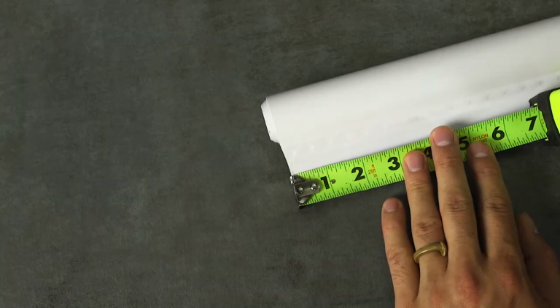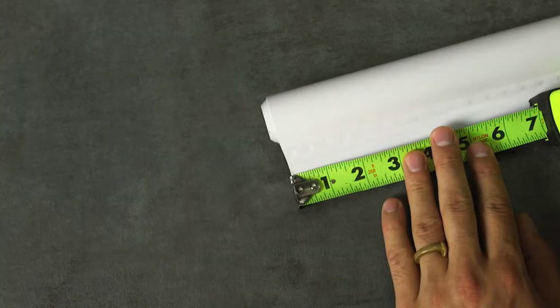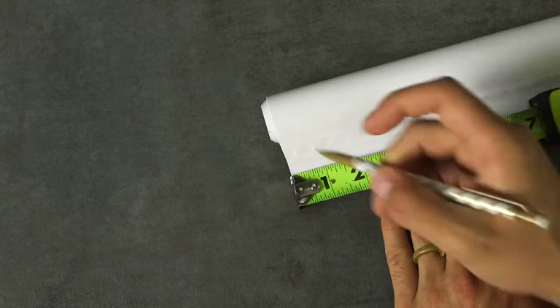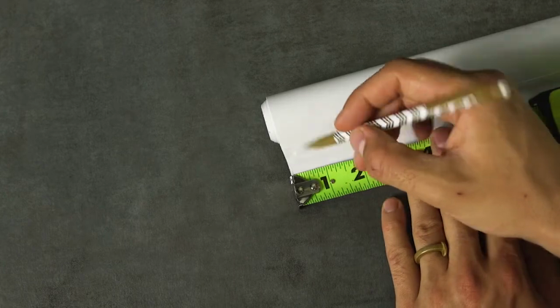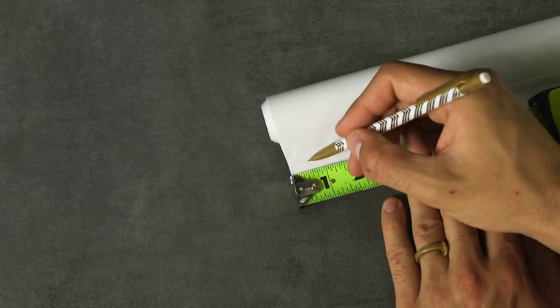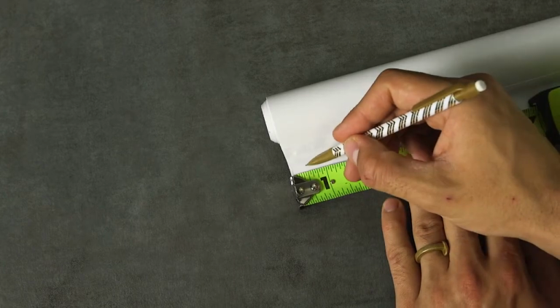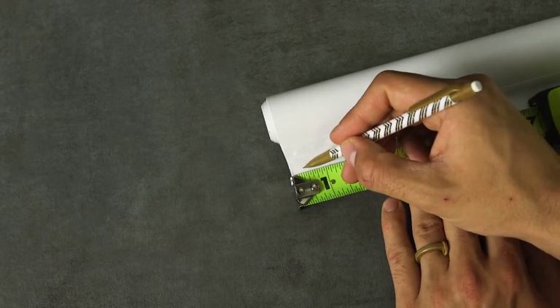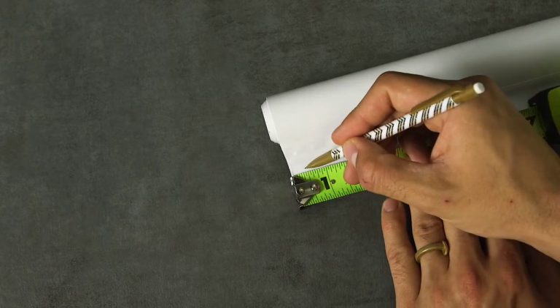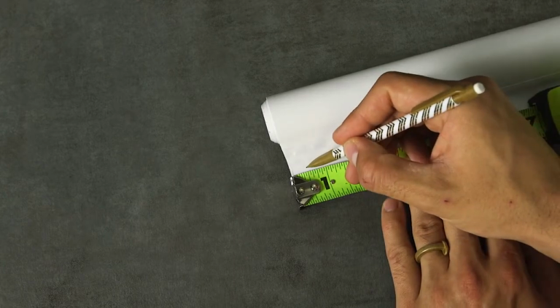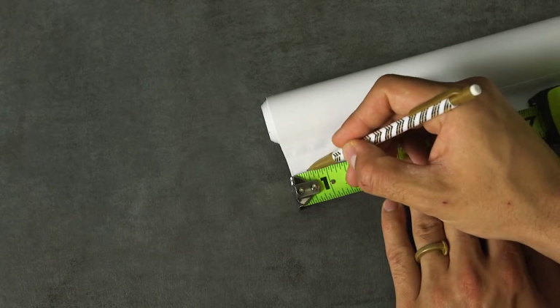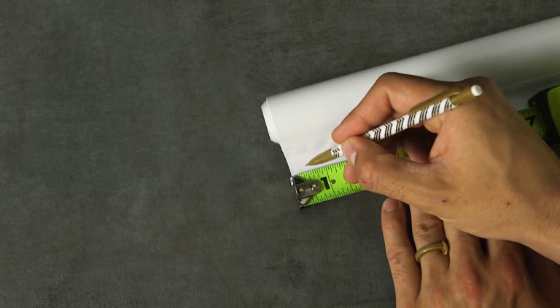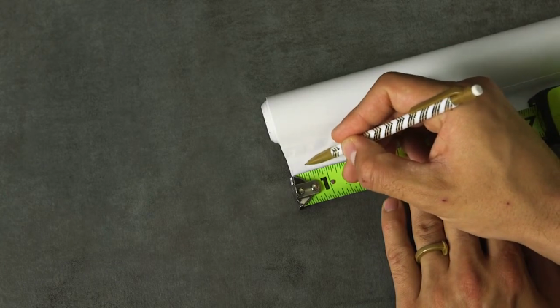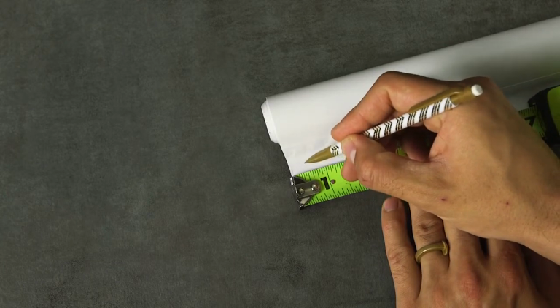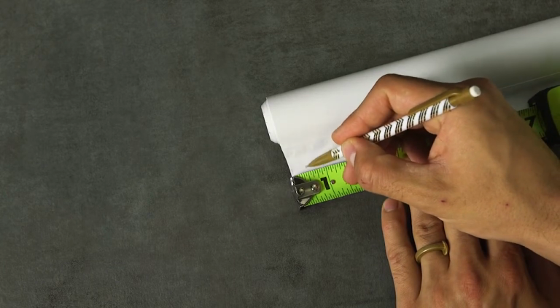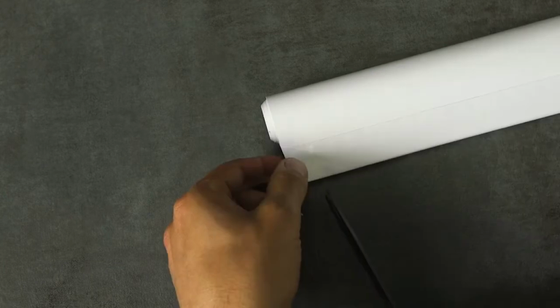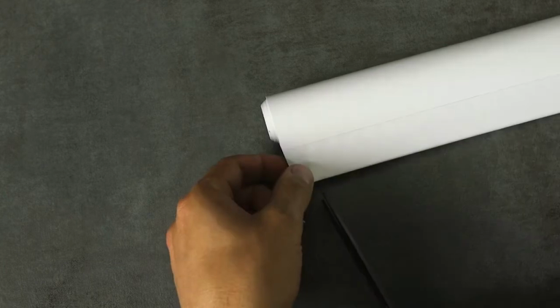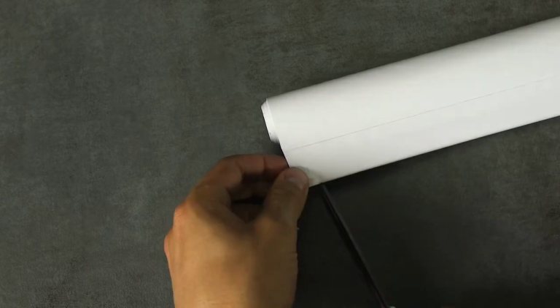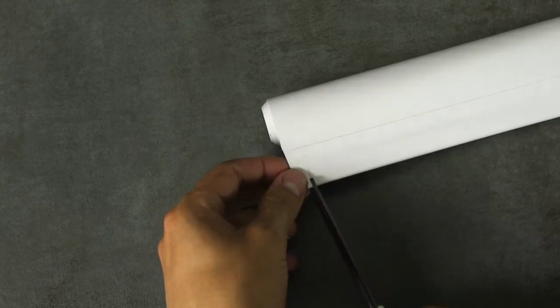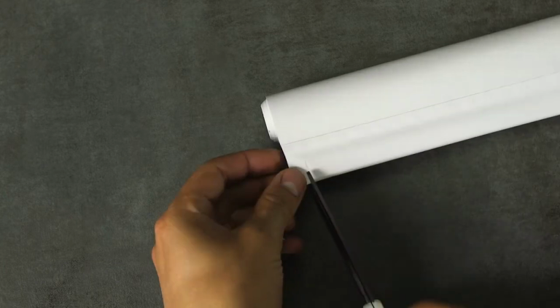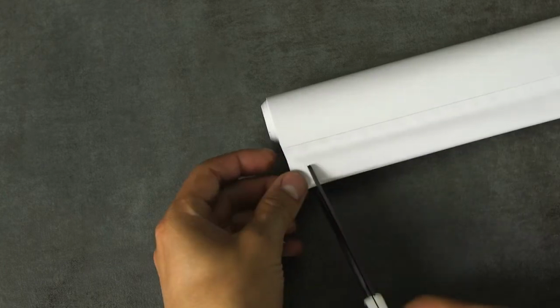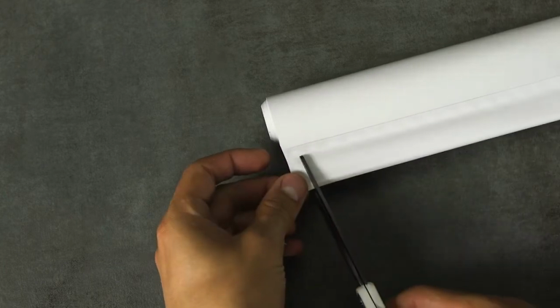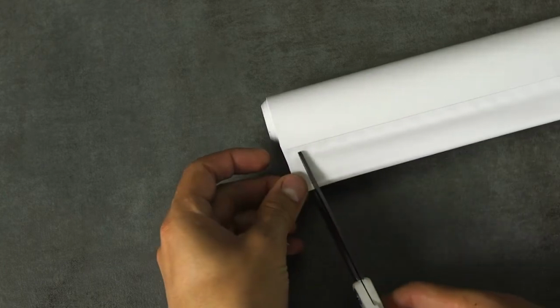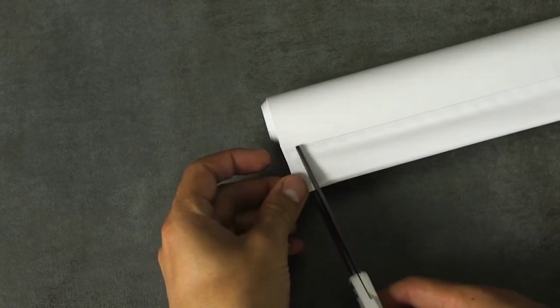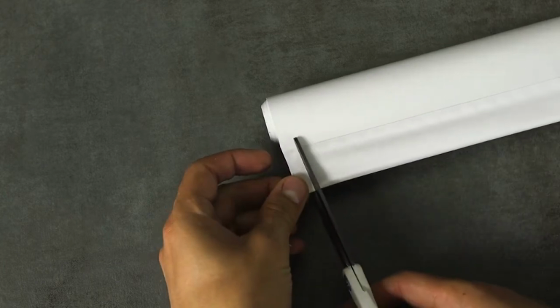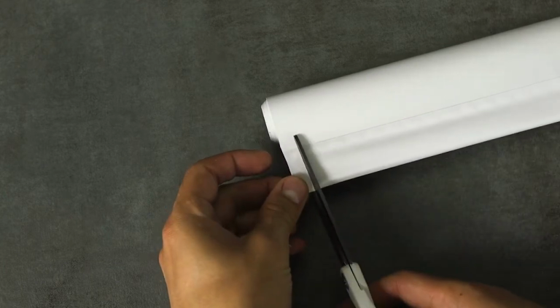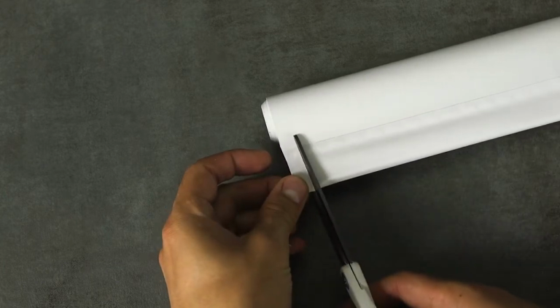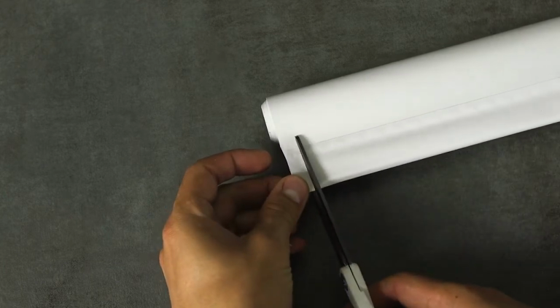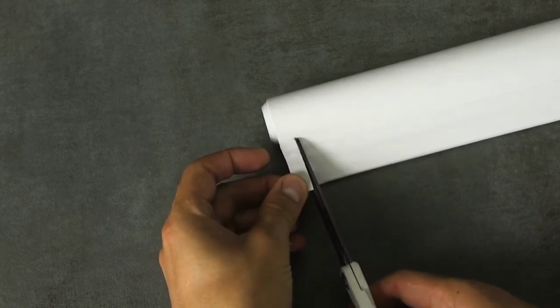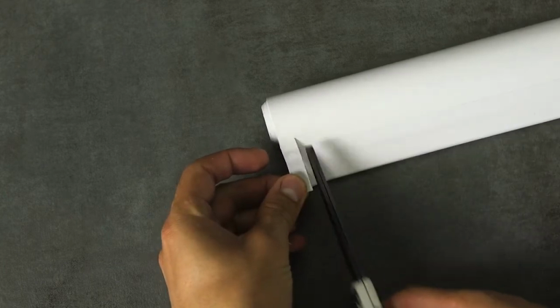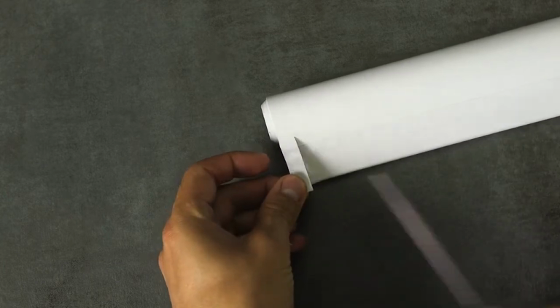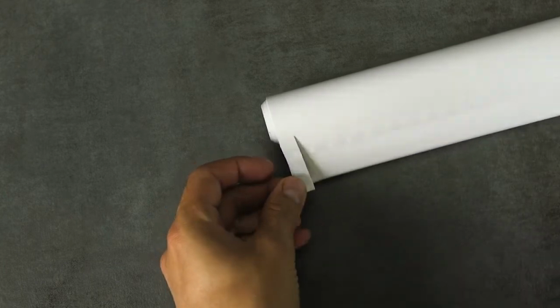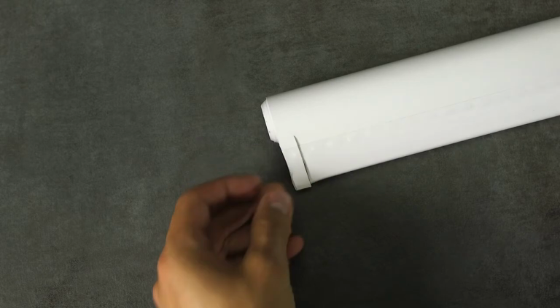Using a pencil, mark the desired width at the hem of the shade. Using scissors, cut out your pencil mark all the way through the hem.